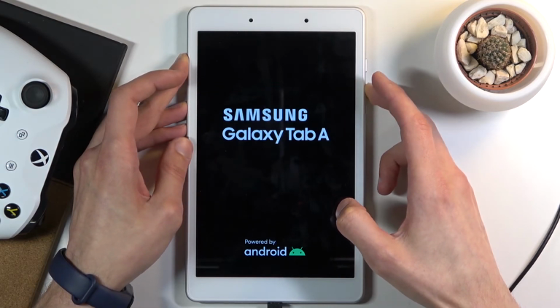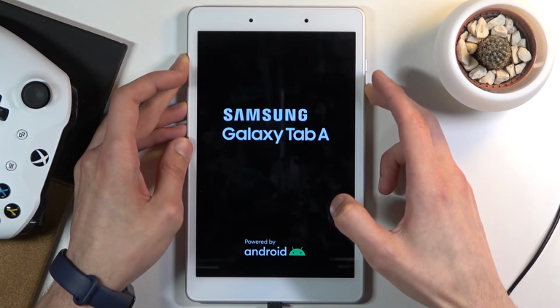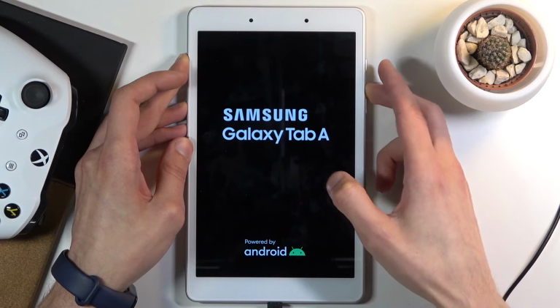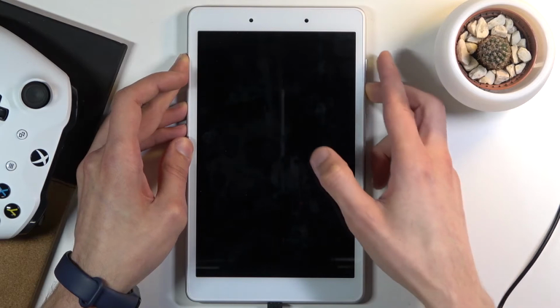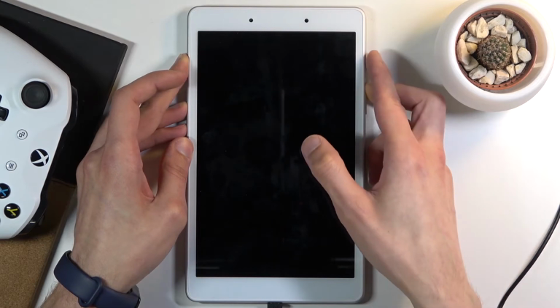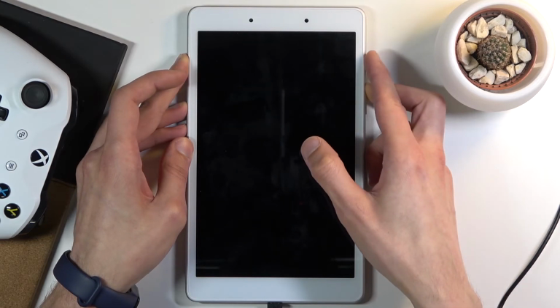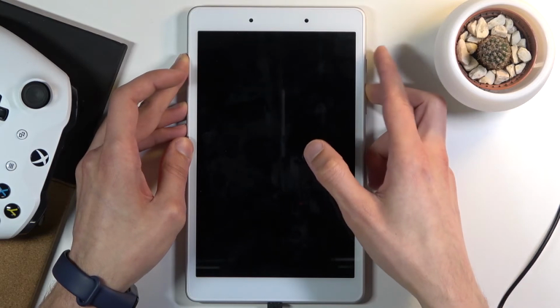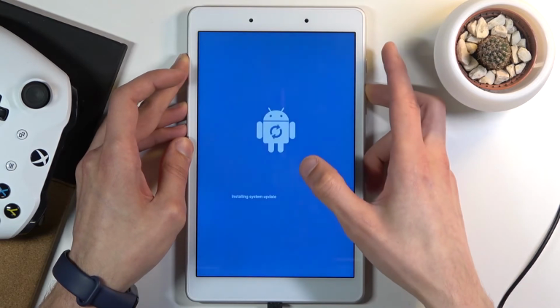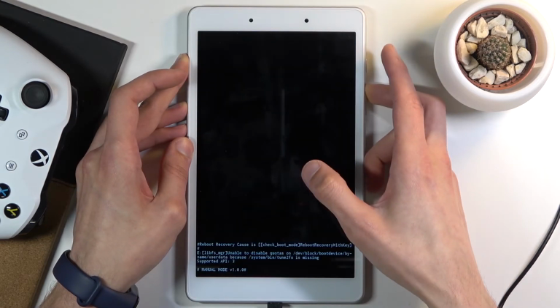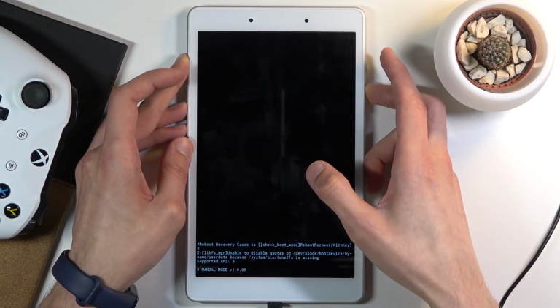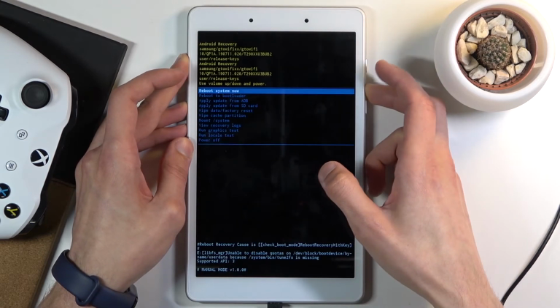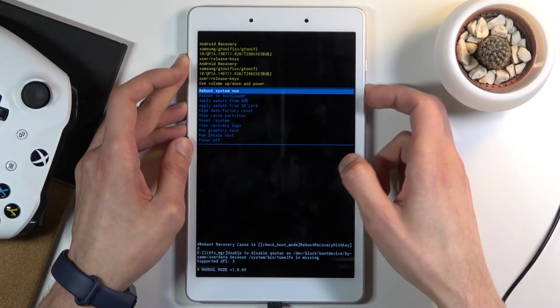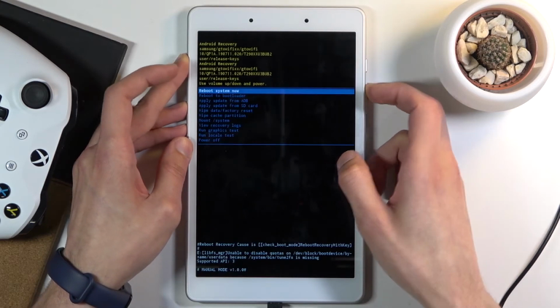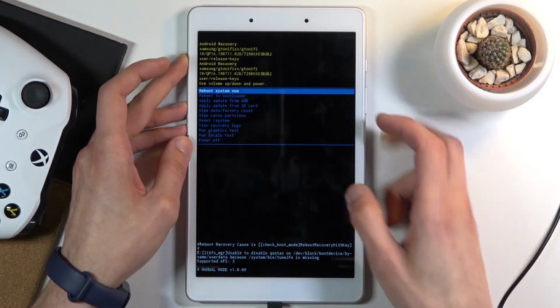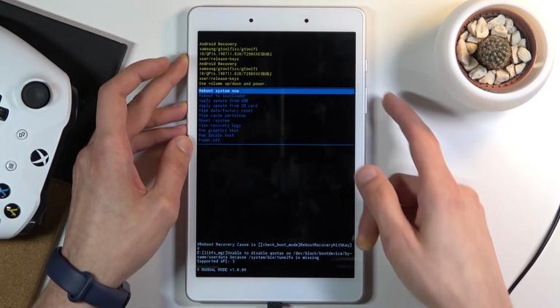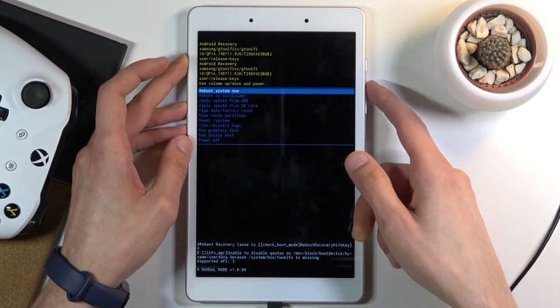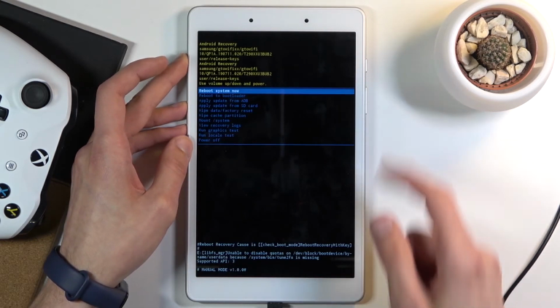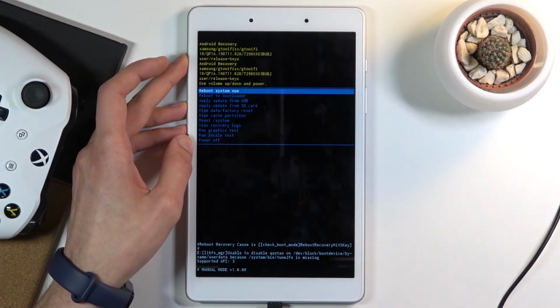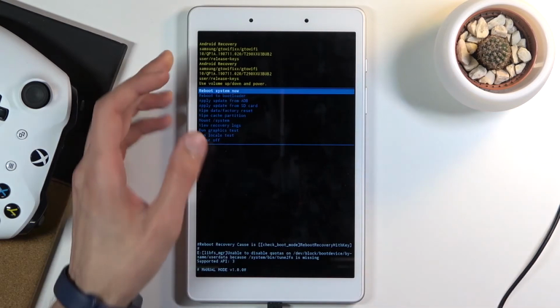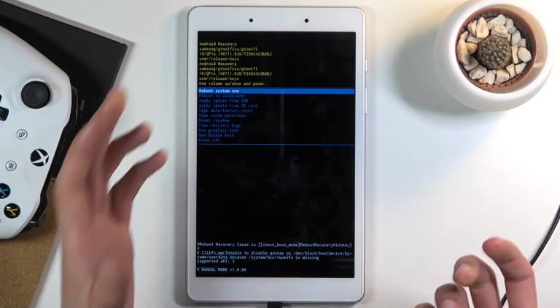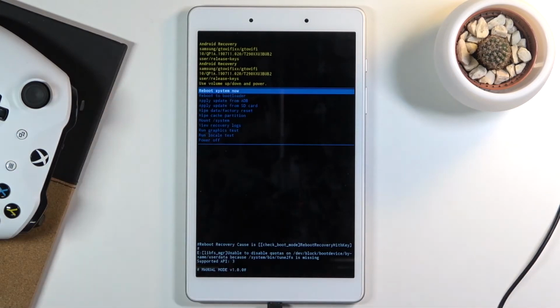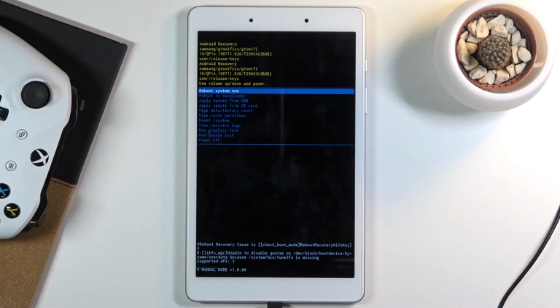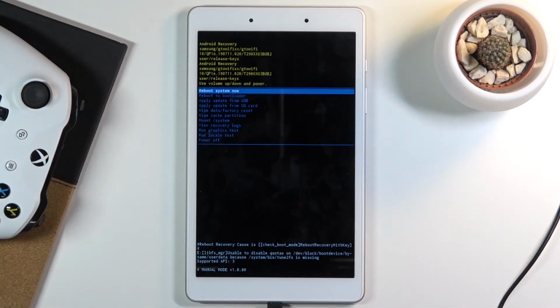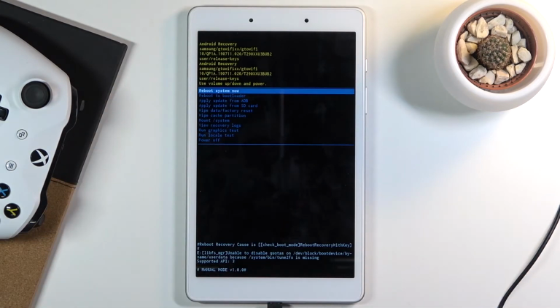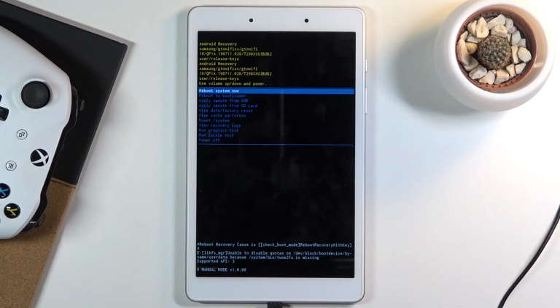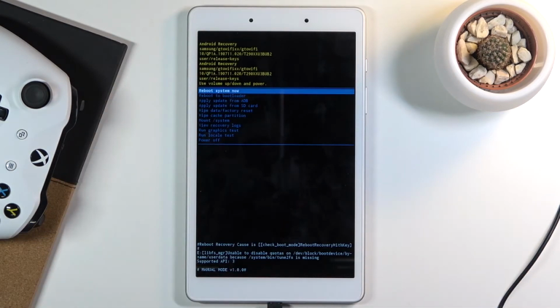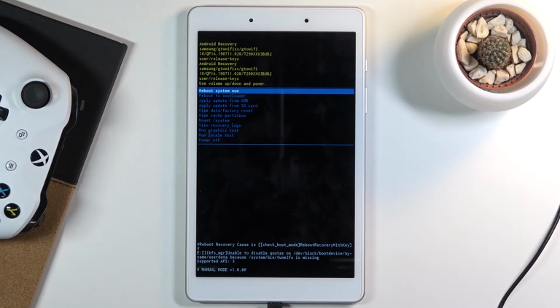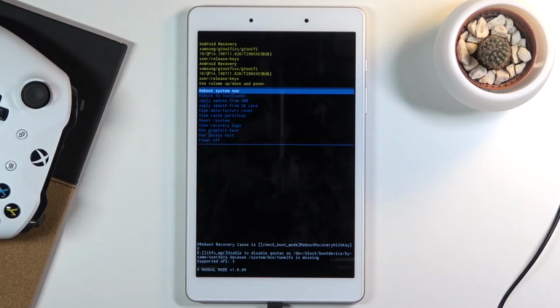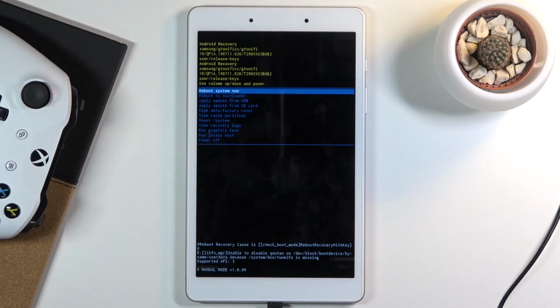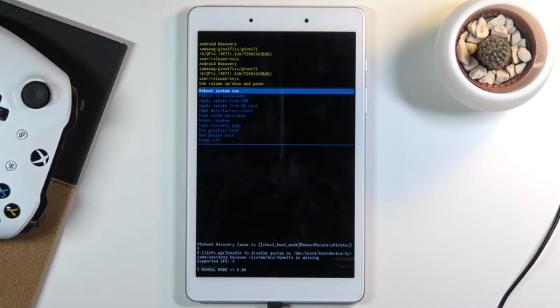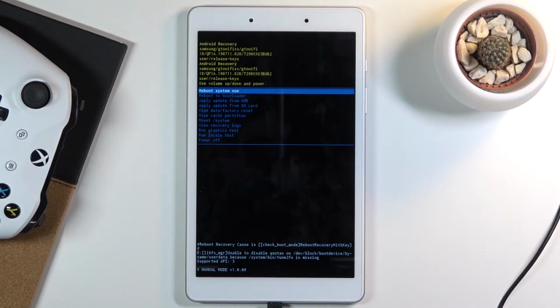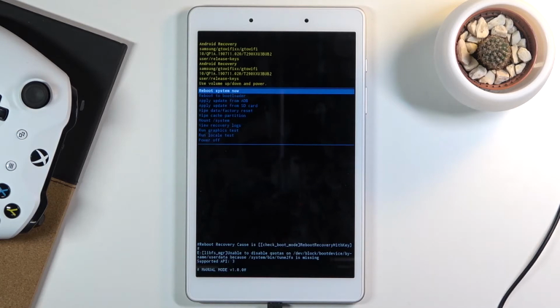So you will let go of only the power key while continuously holding volume up. And there we go — we should now be in recovery mode.